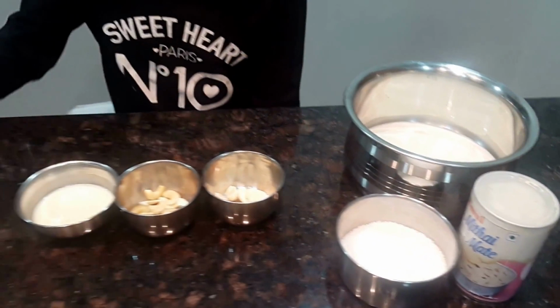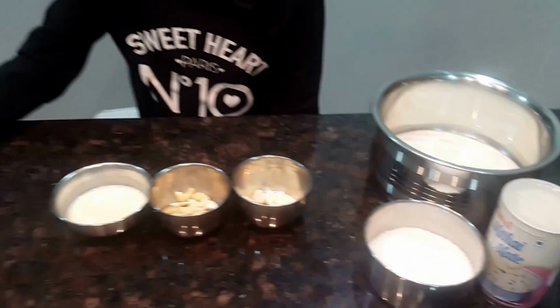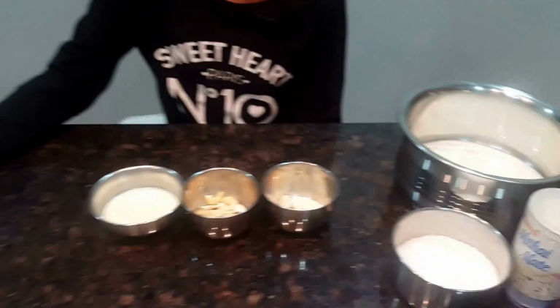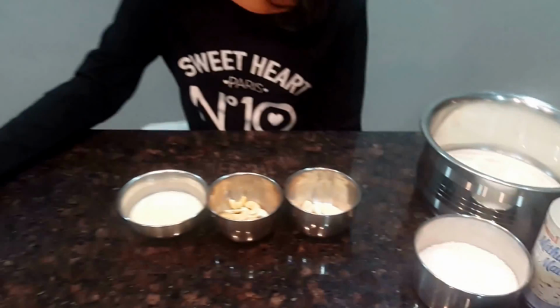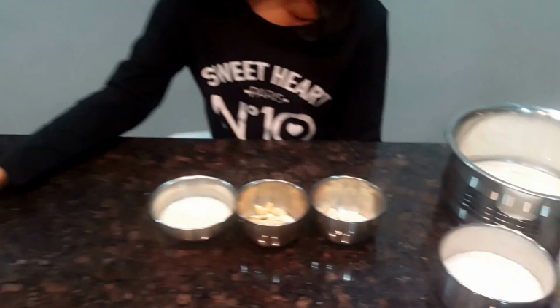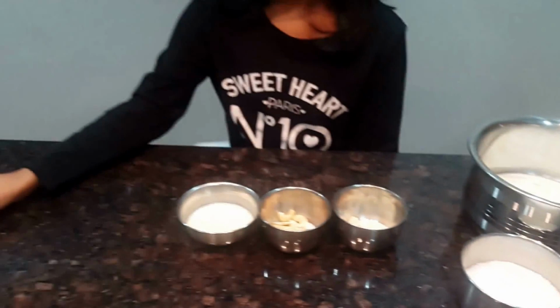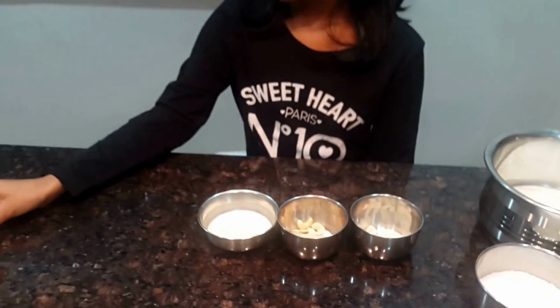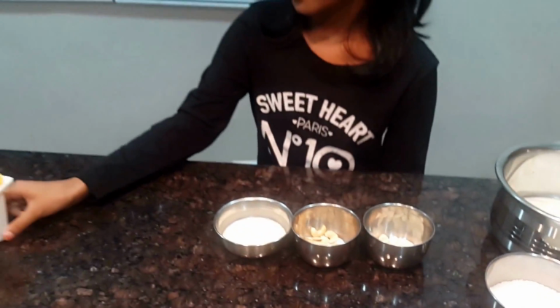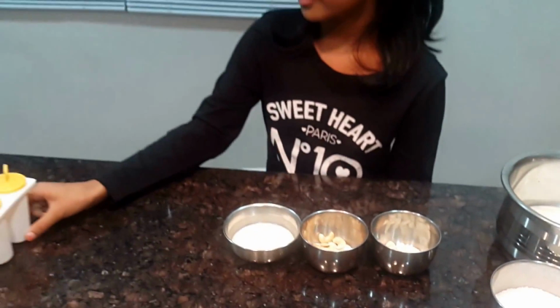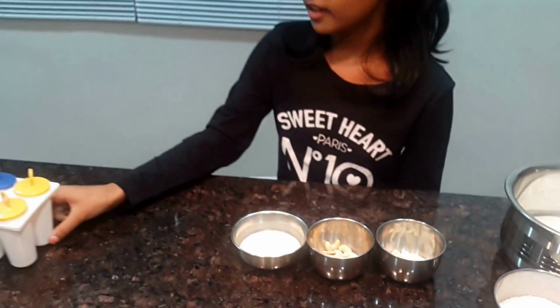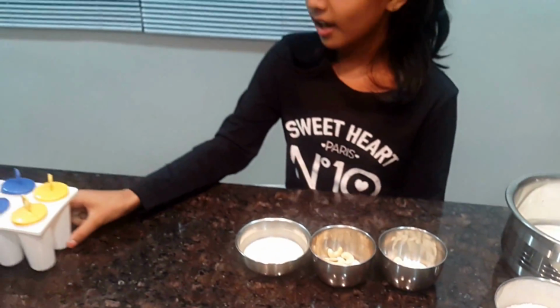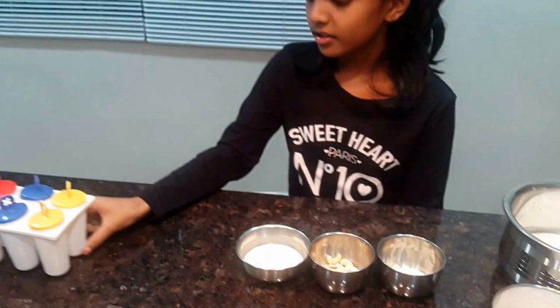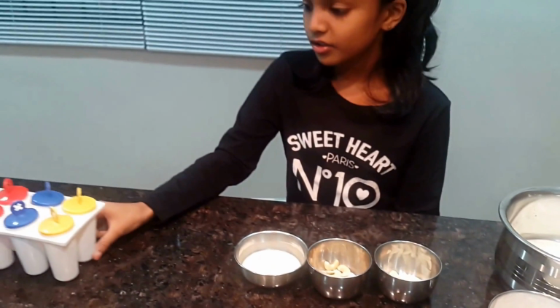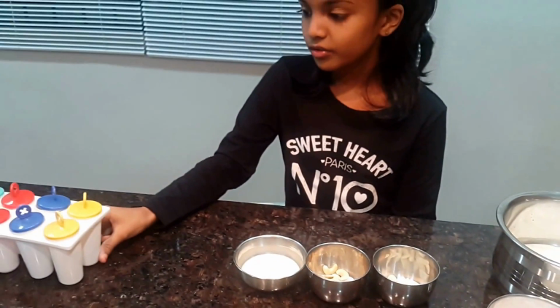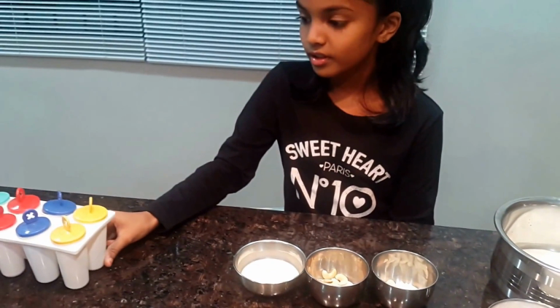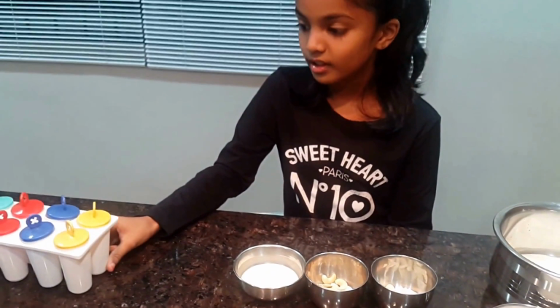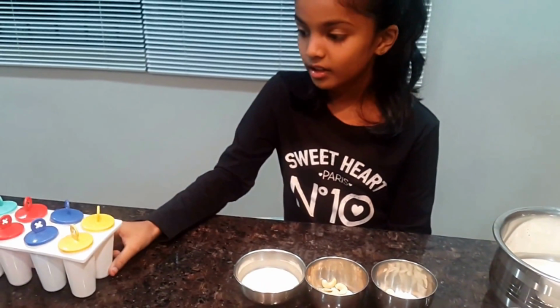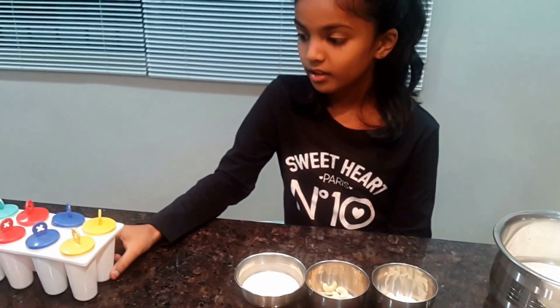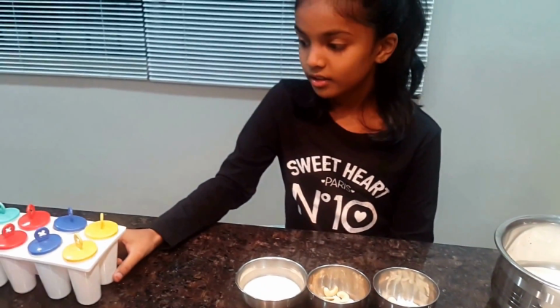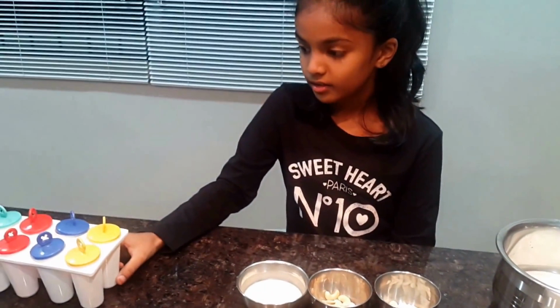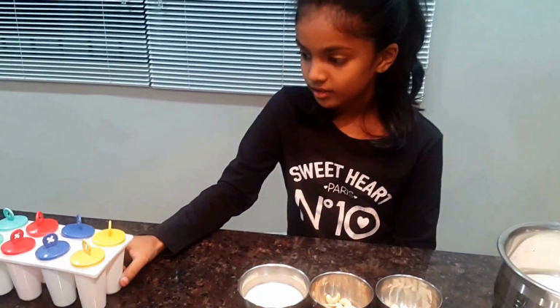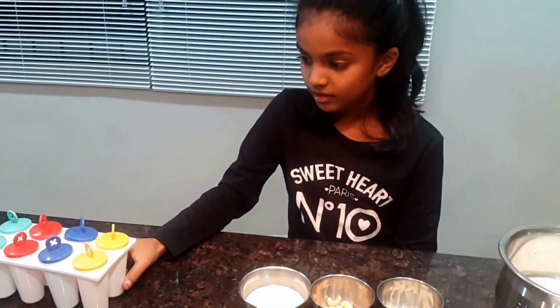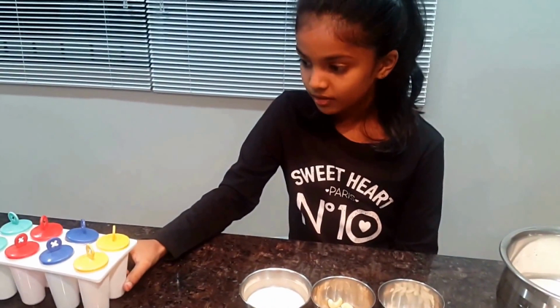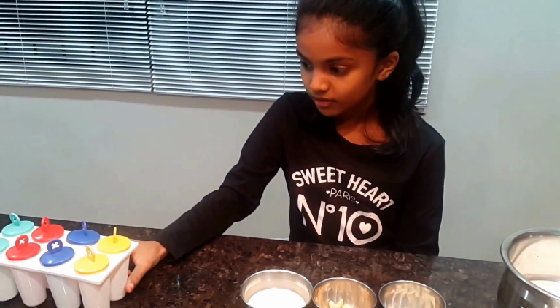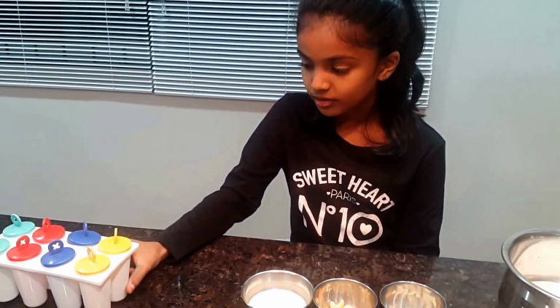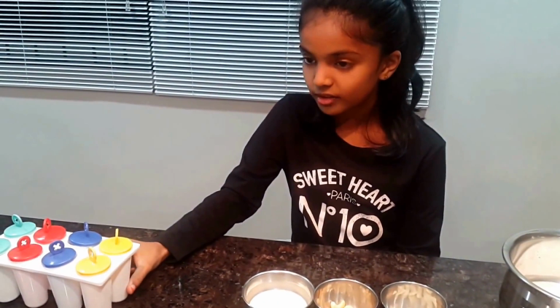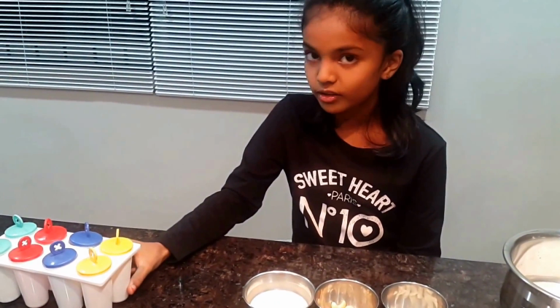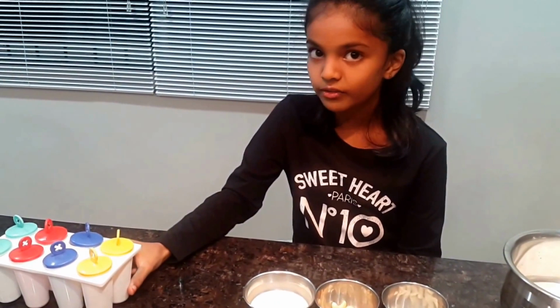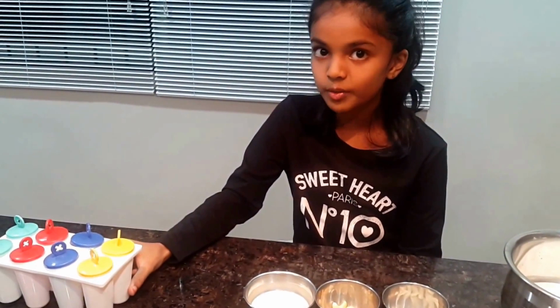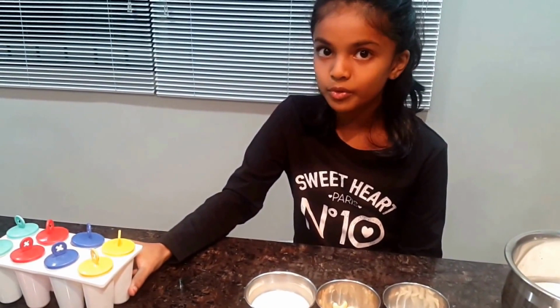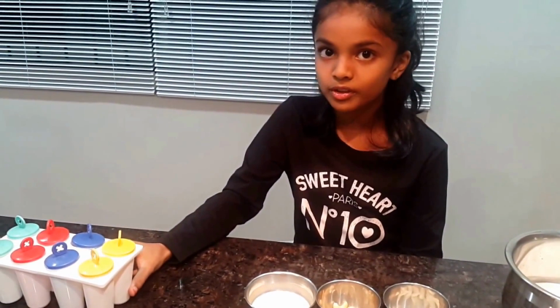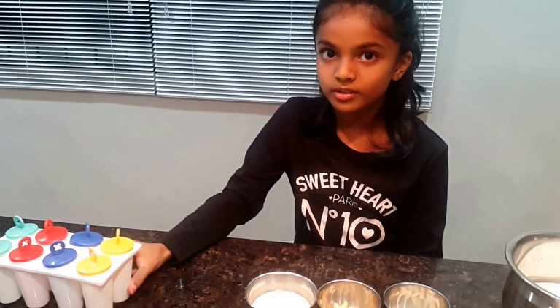And at the last, you will need the kulfi molds.